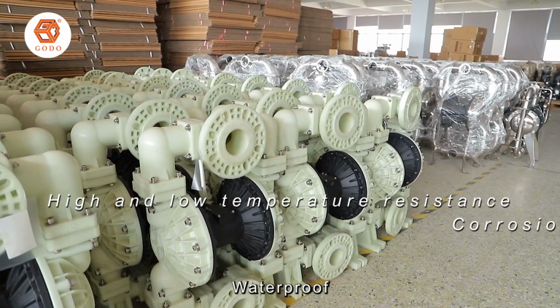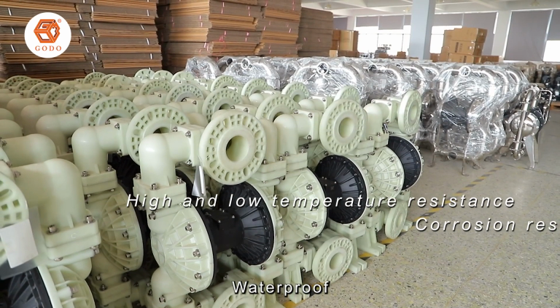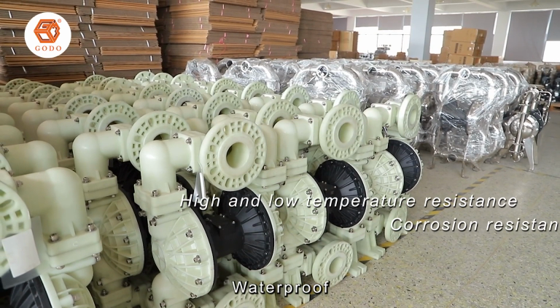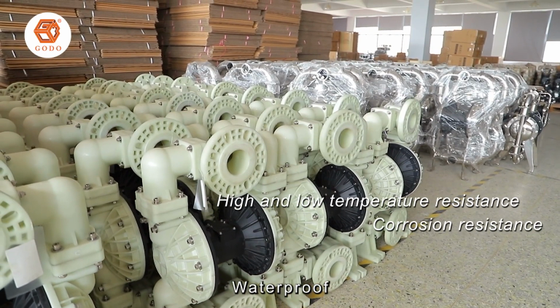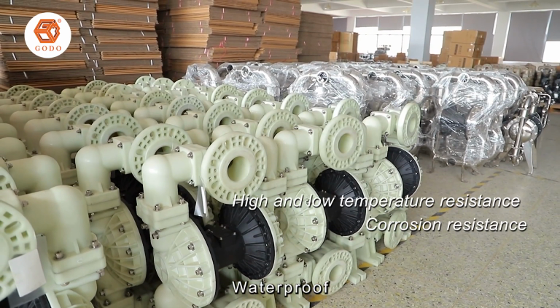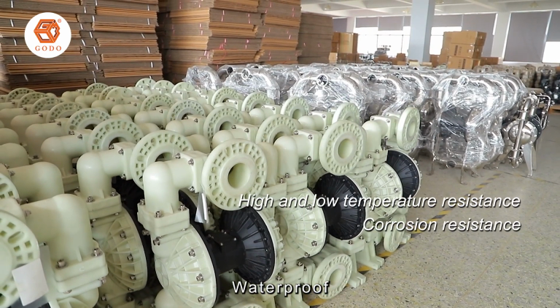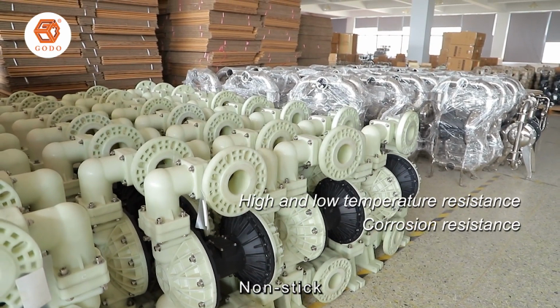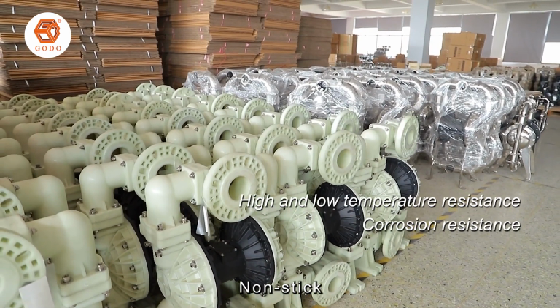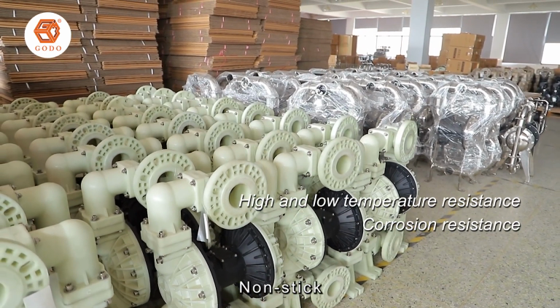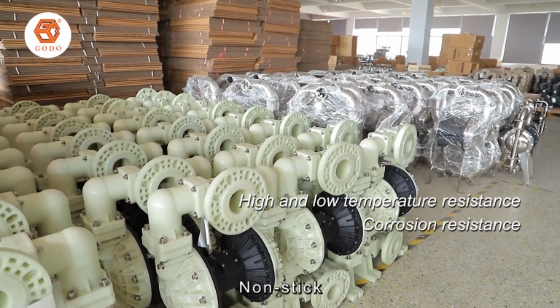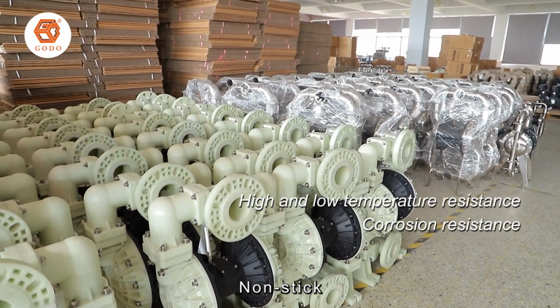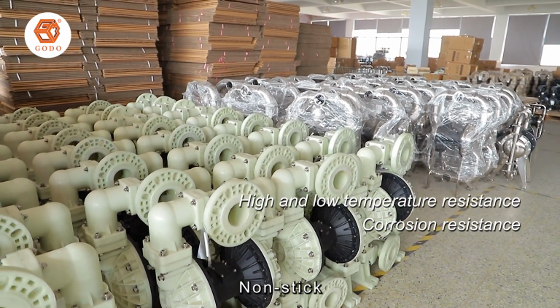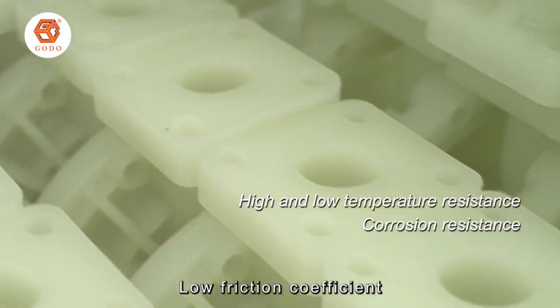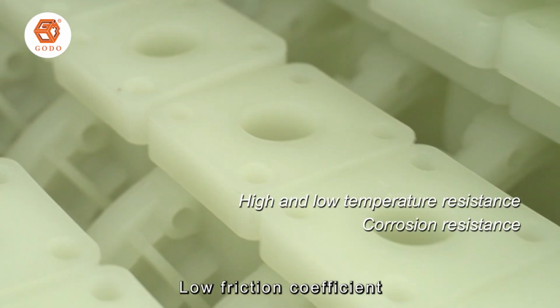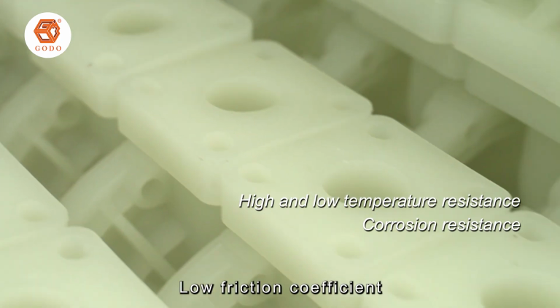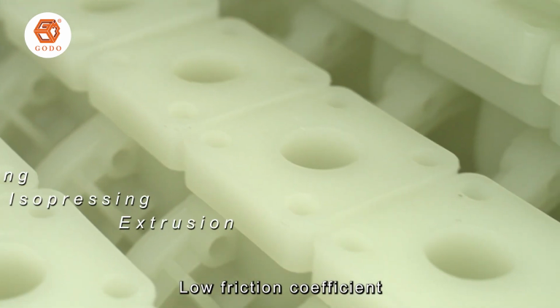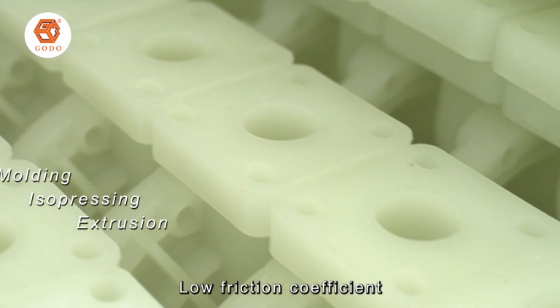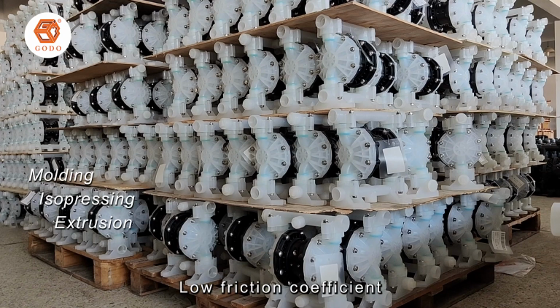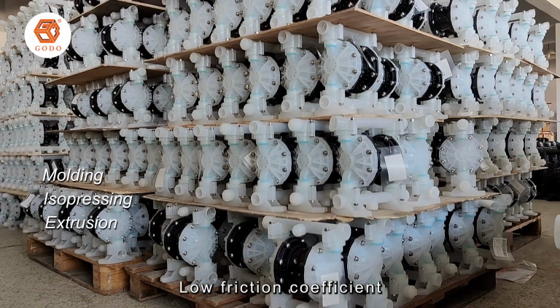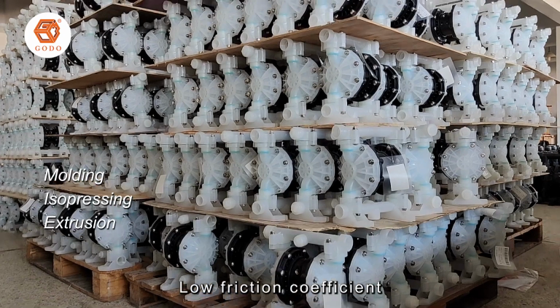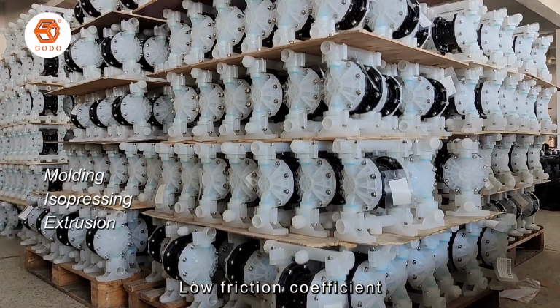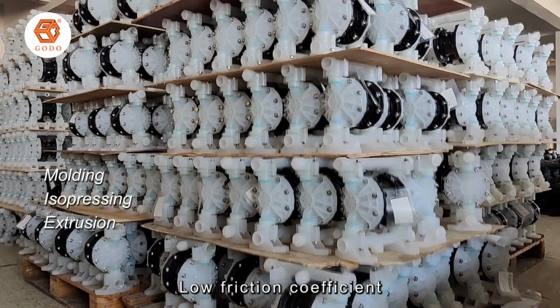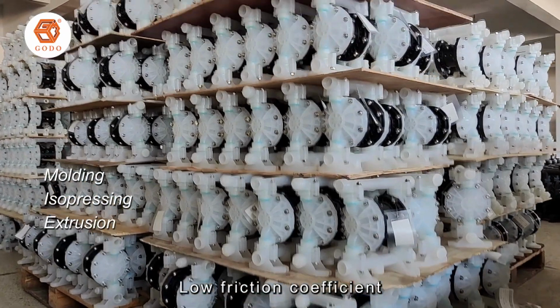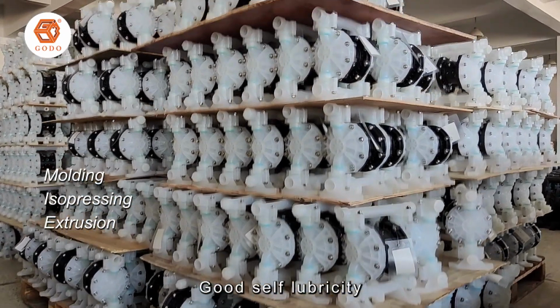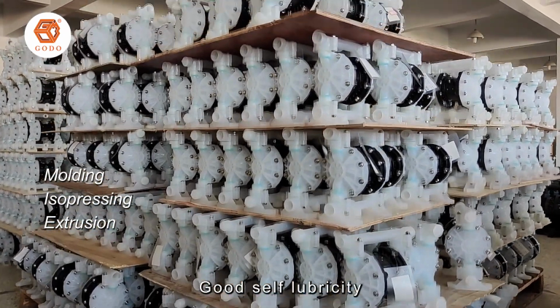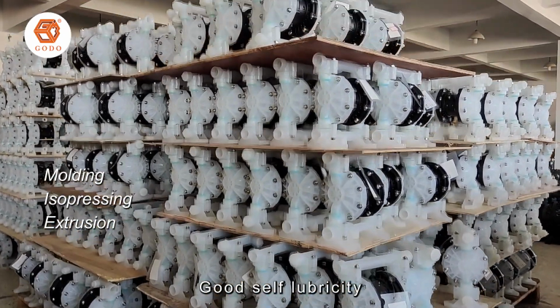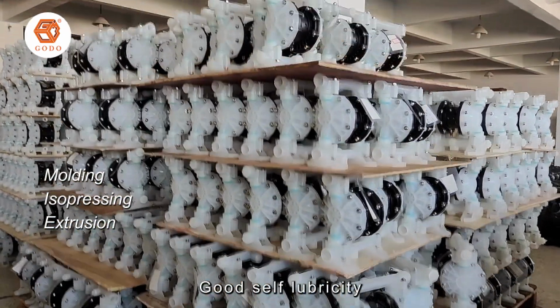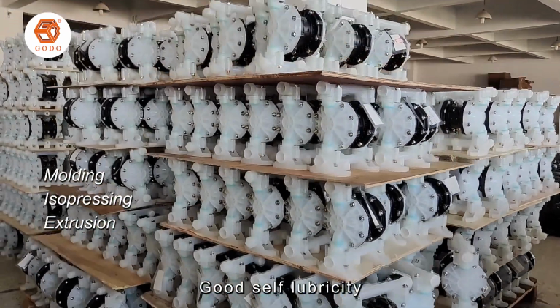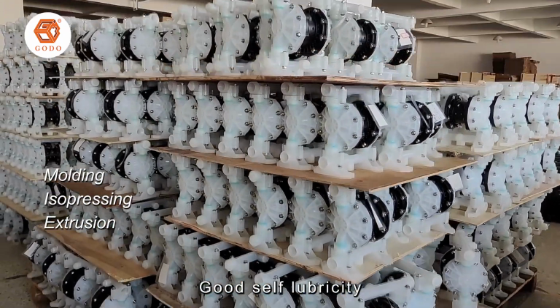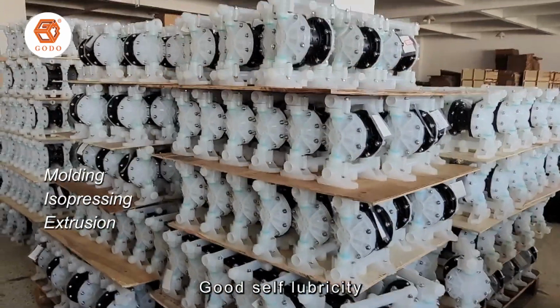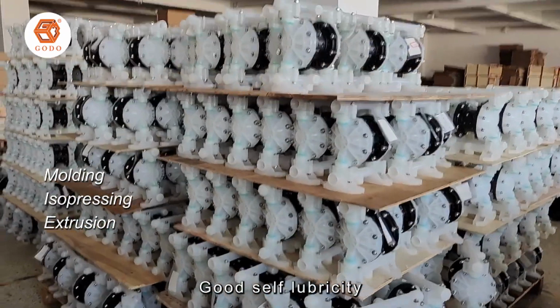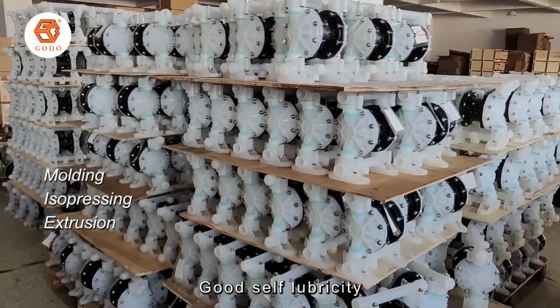Waterproof, non-stick, low friction coefficient, good self-lubricating properties.